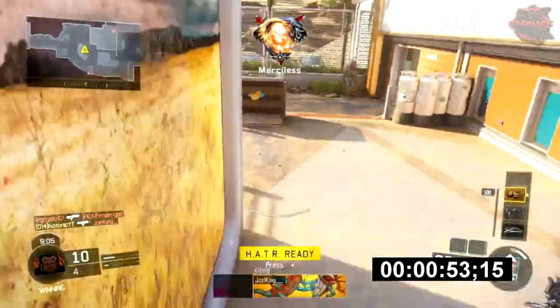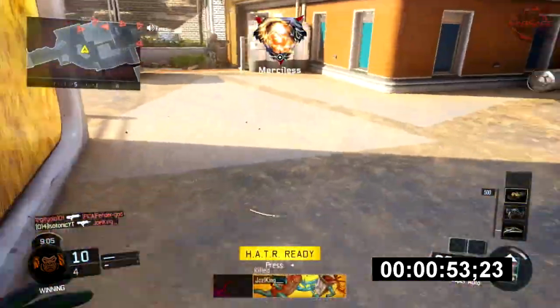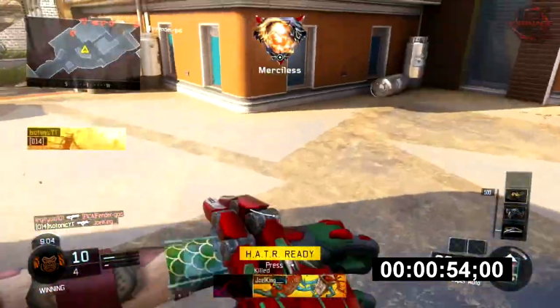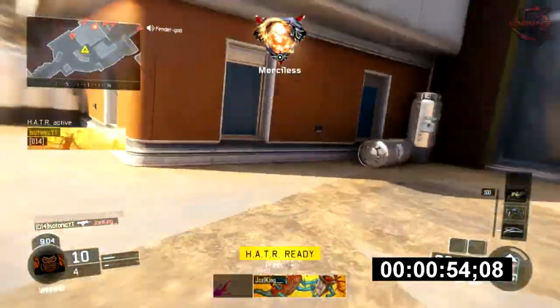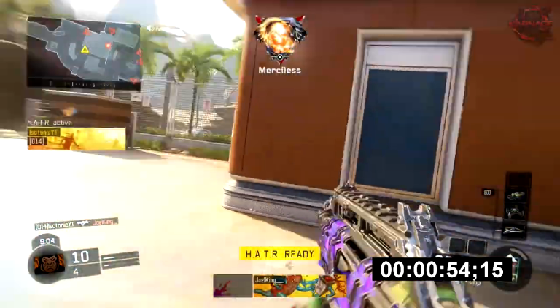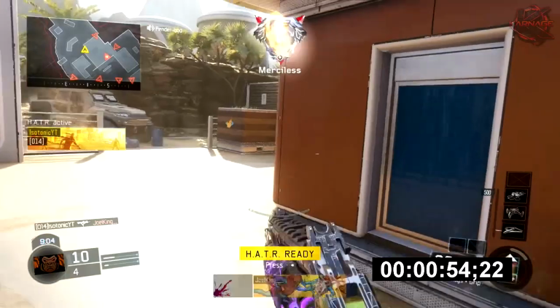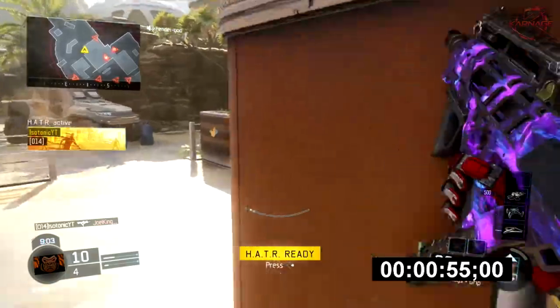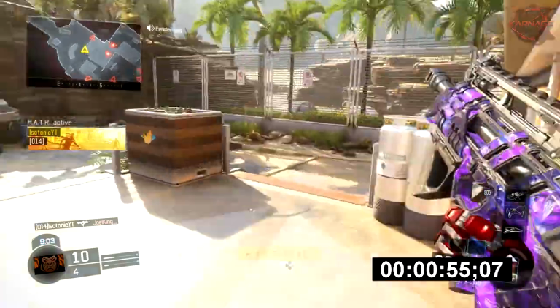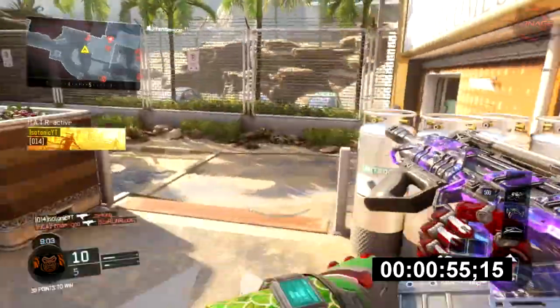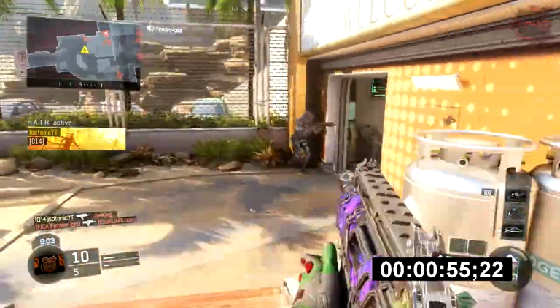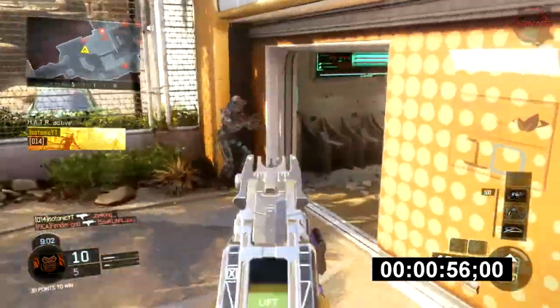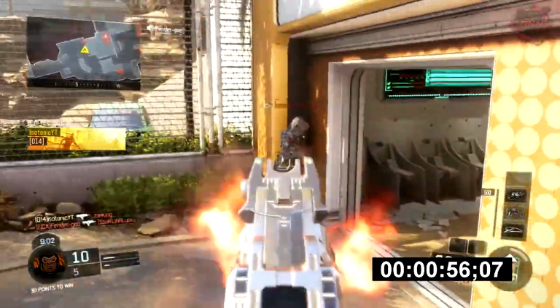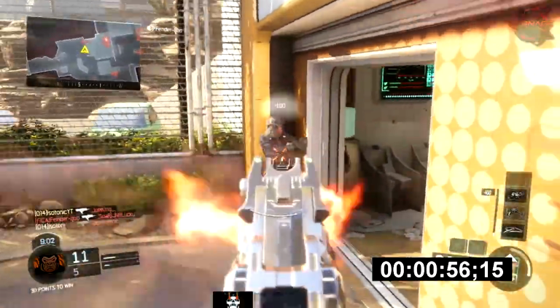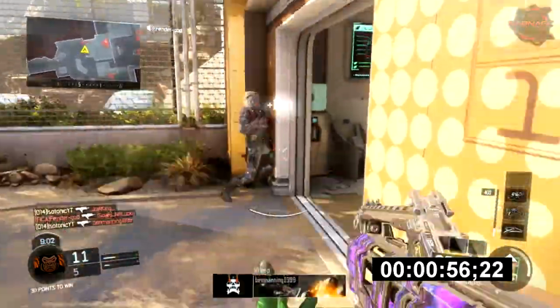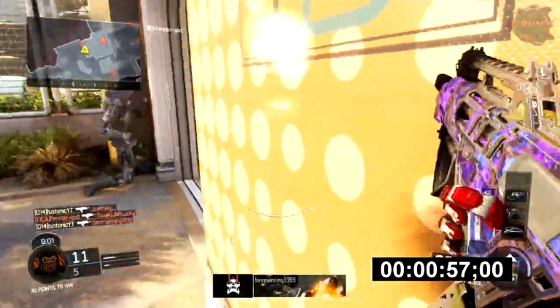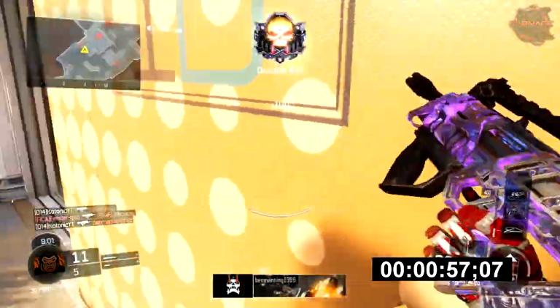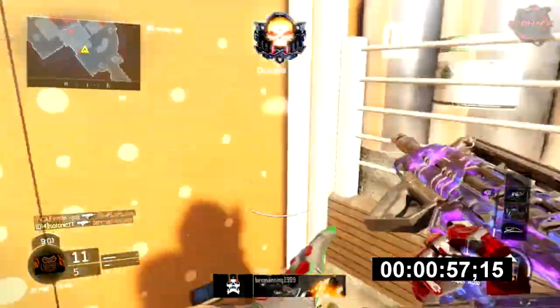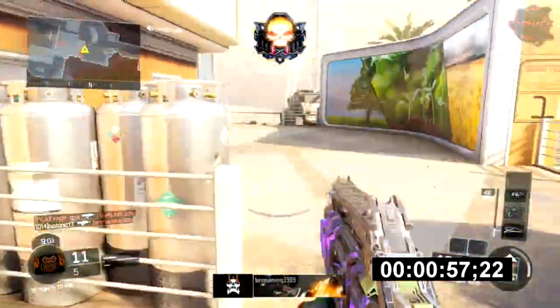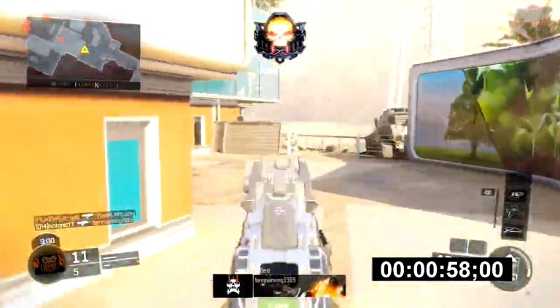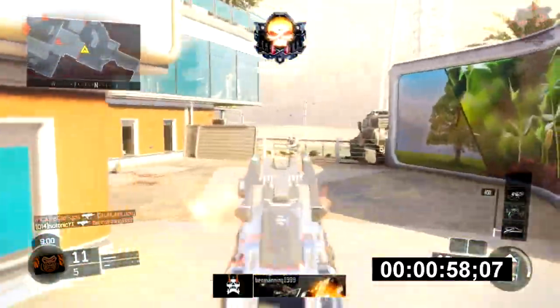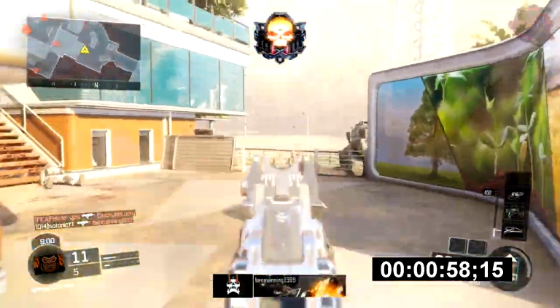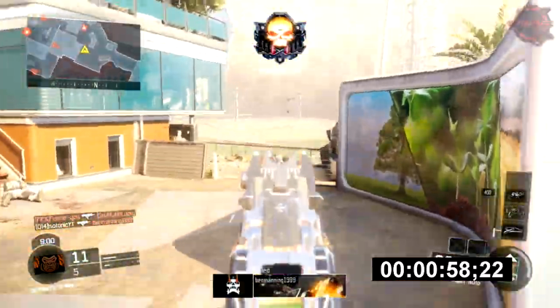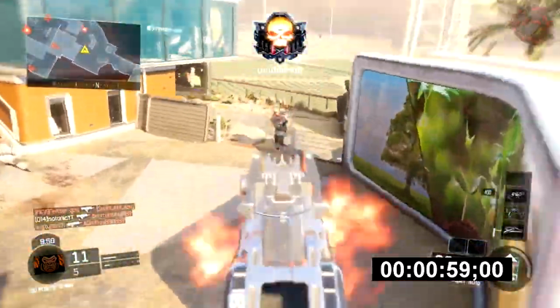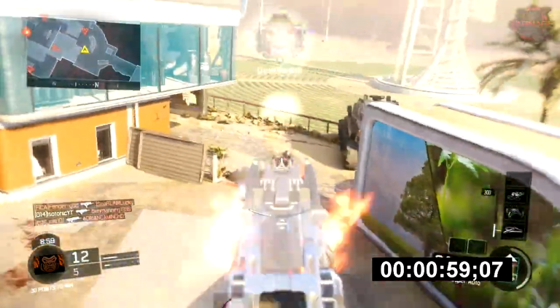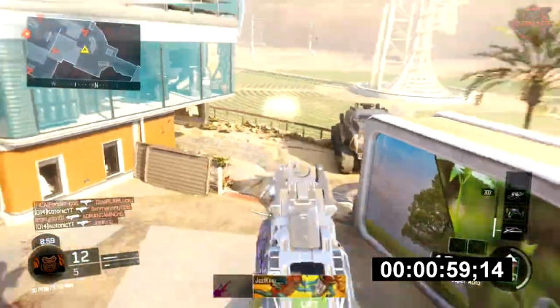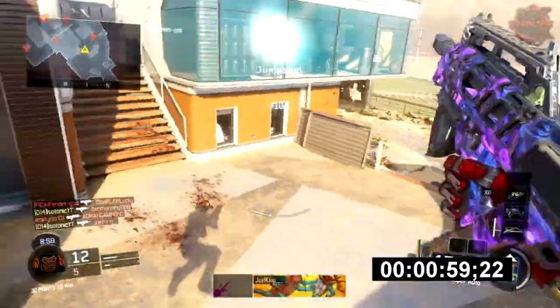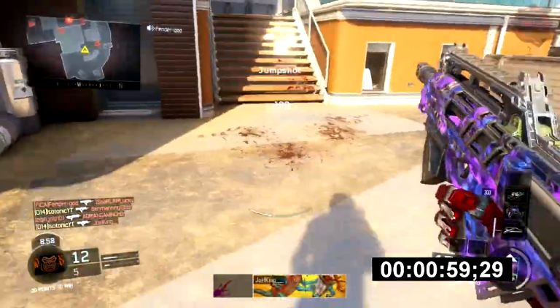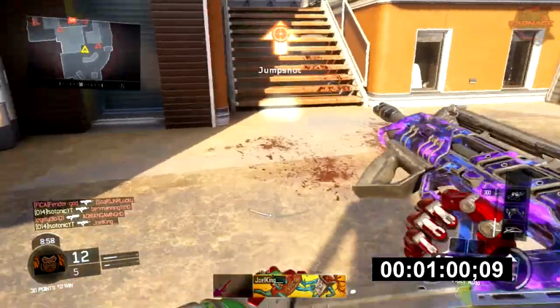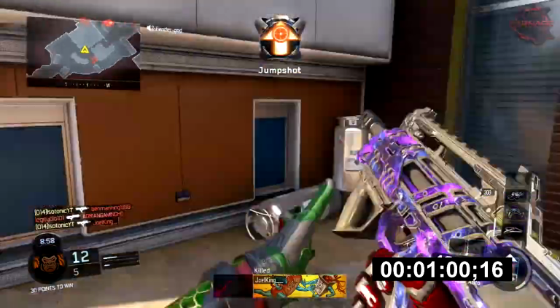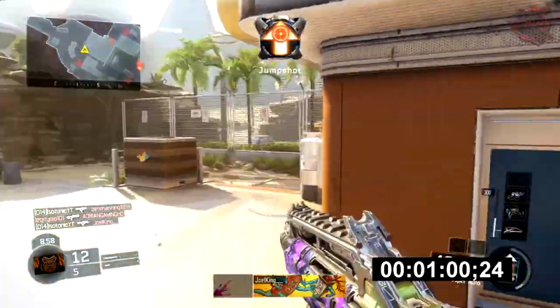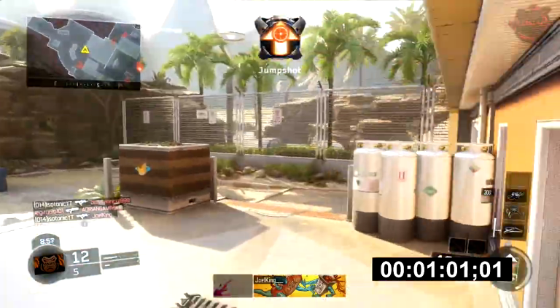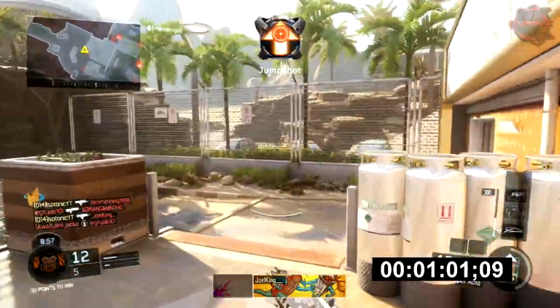I'll put his class setup up on screen so you can take a look at it. Obviously he's playing Combine, which is a smaller map, which obviously helps with it being a faster nuclear.